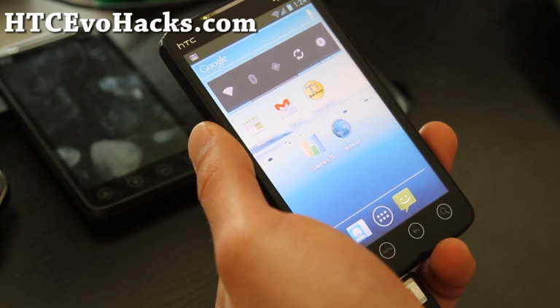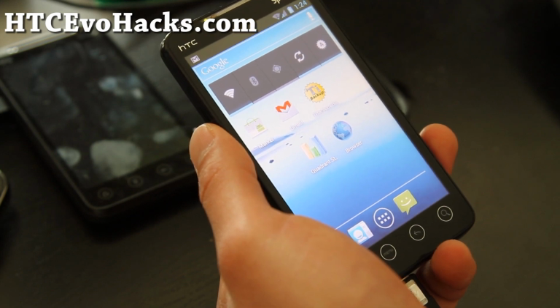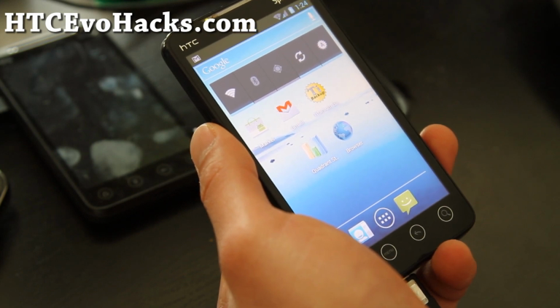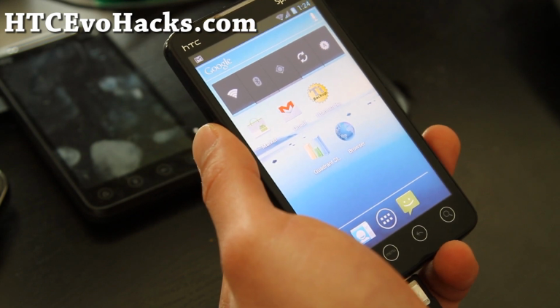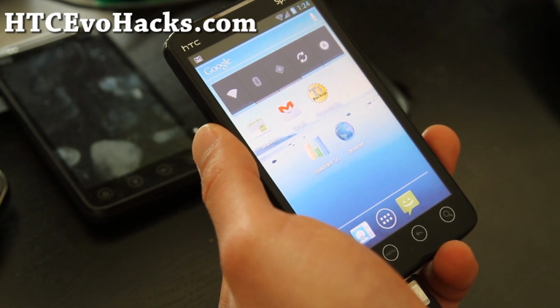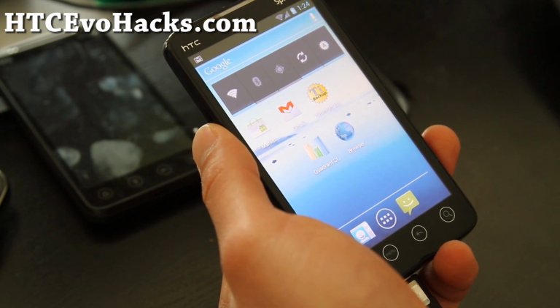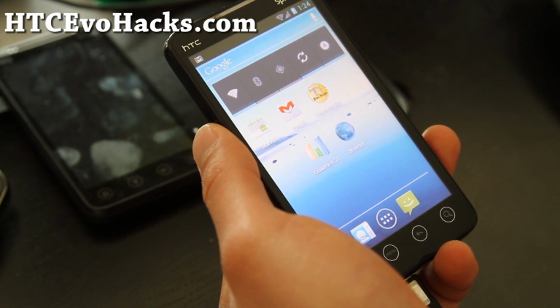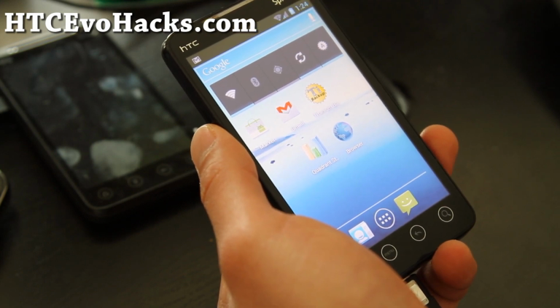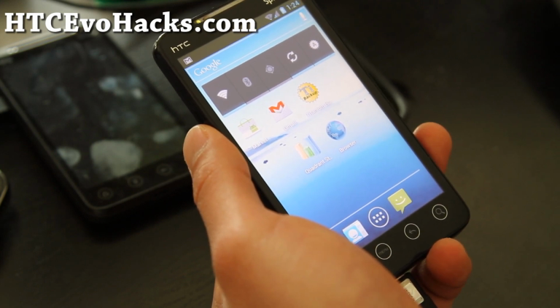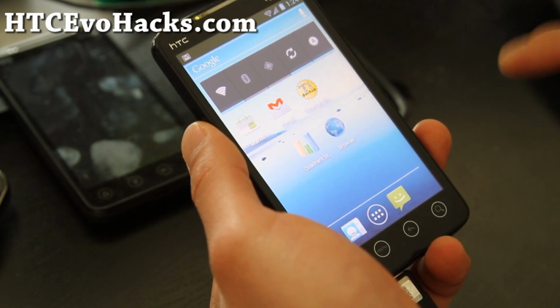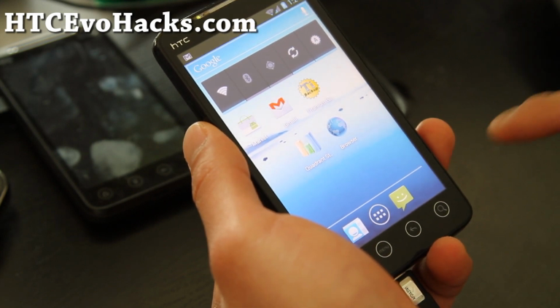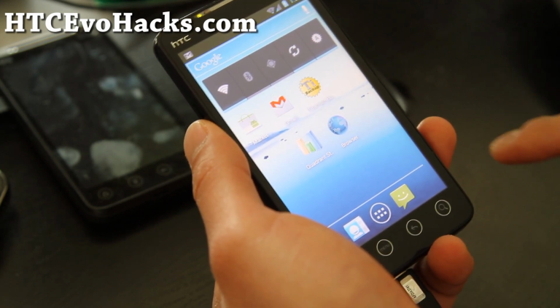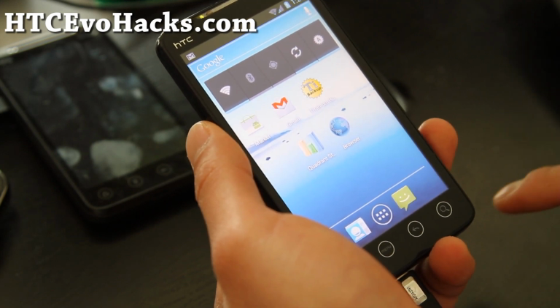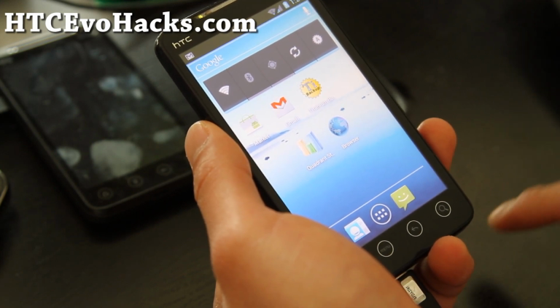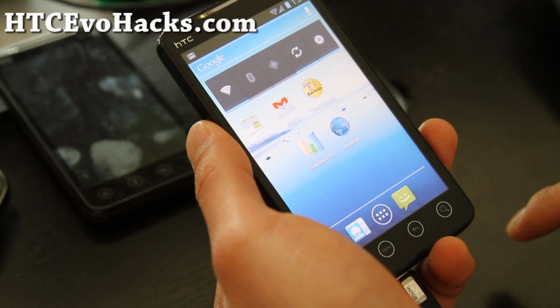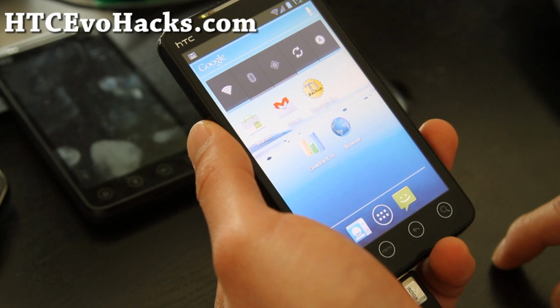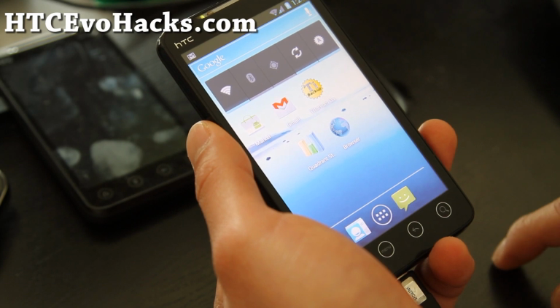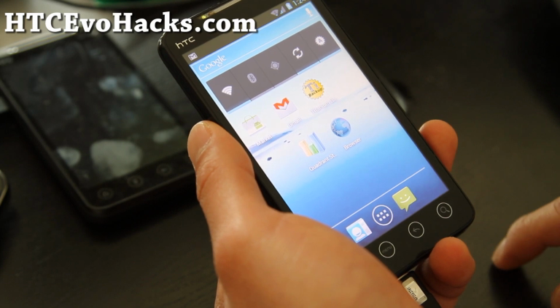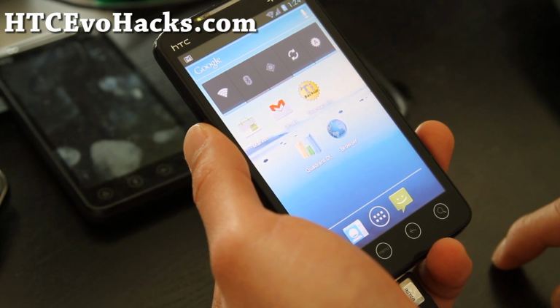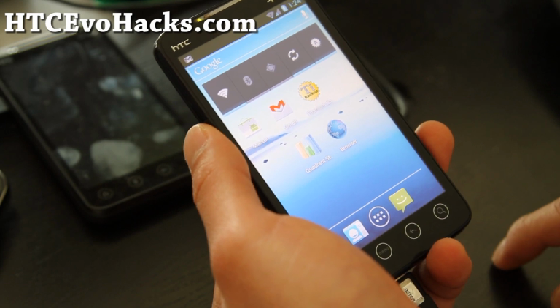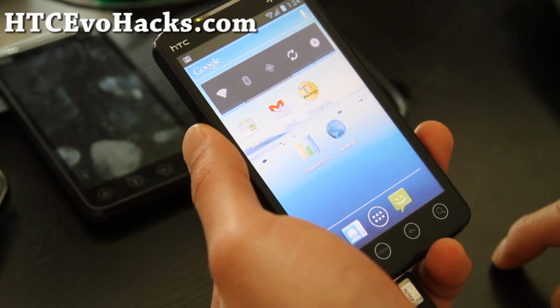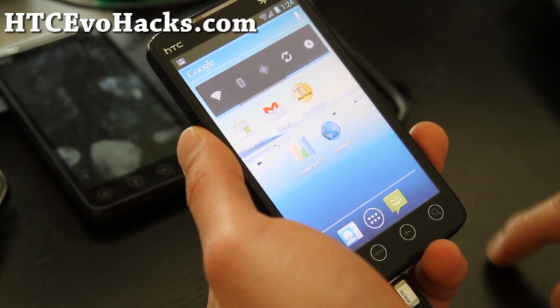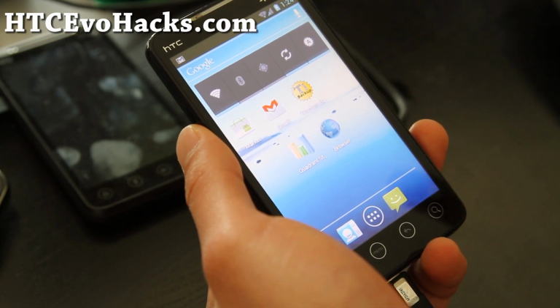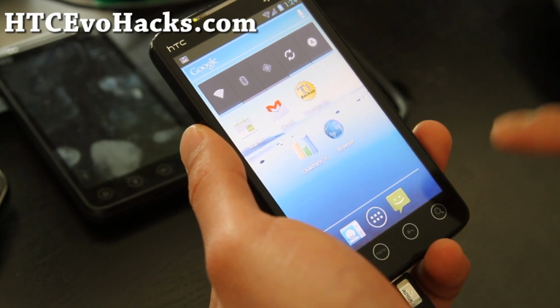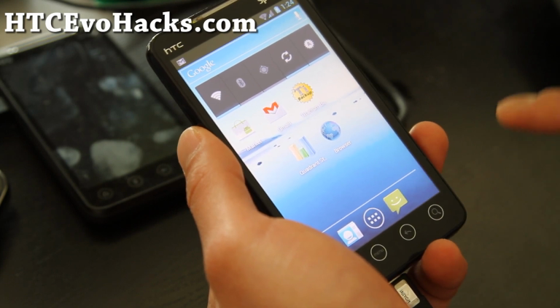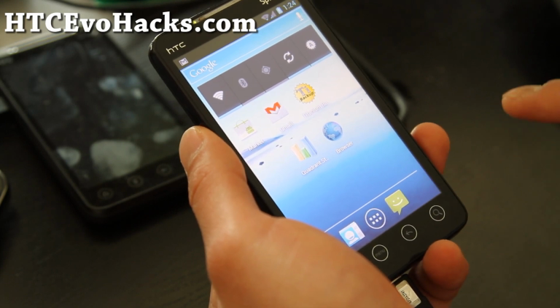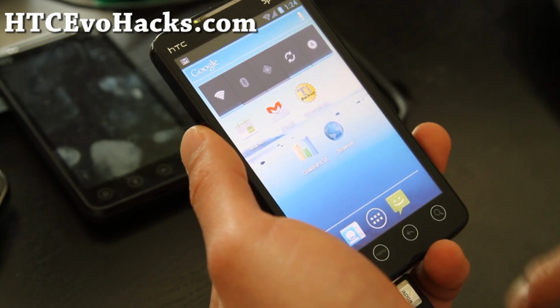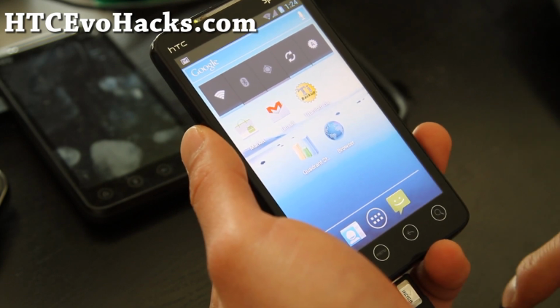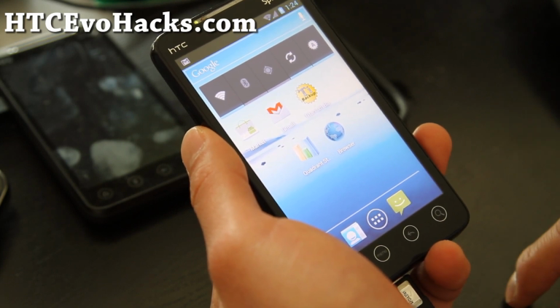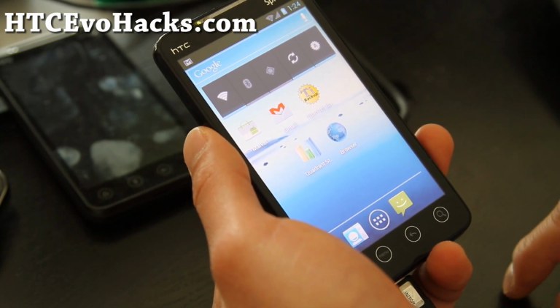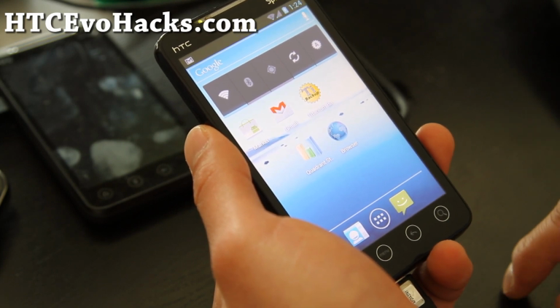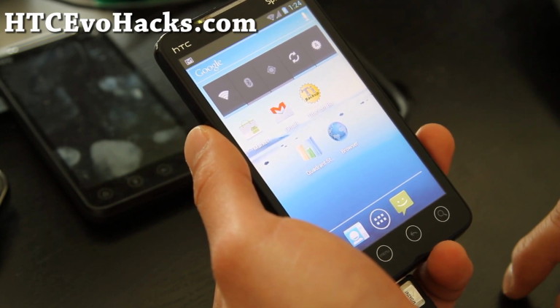You'll want to download pc36img.zip and copy it over to the root folder of your SD card.